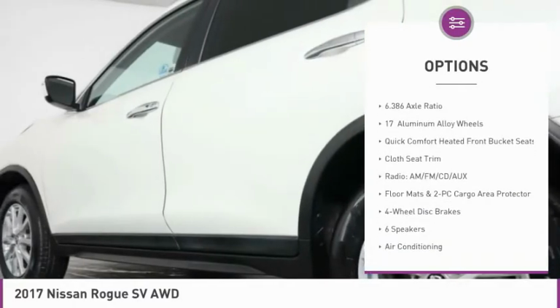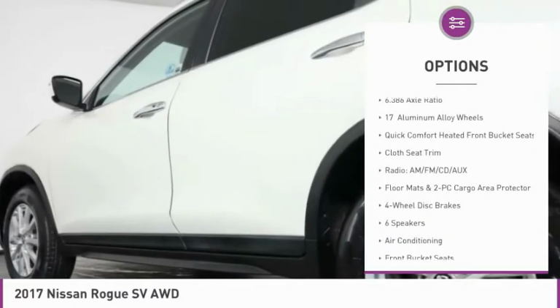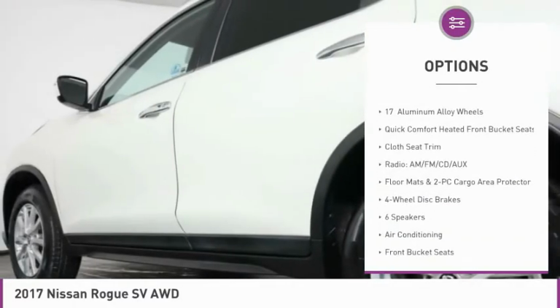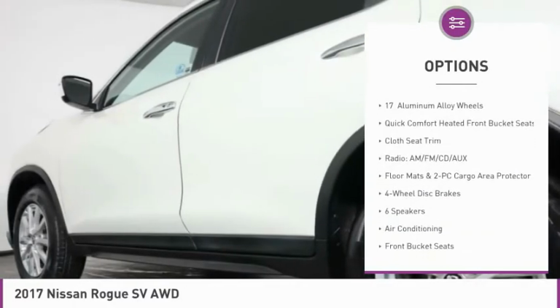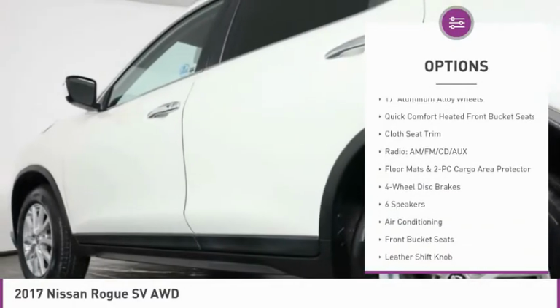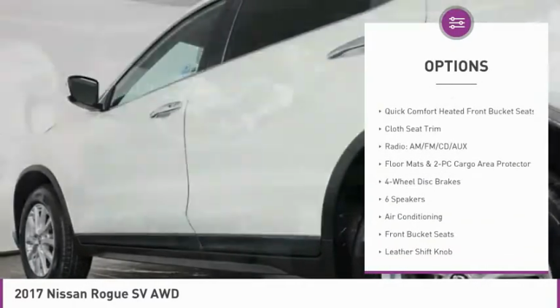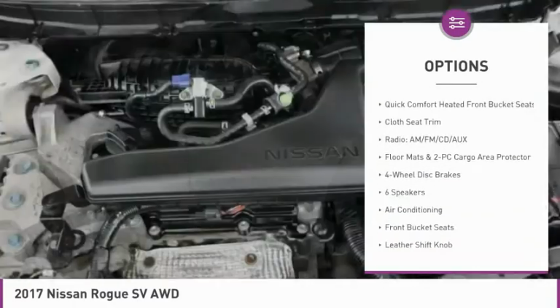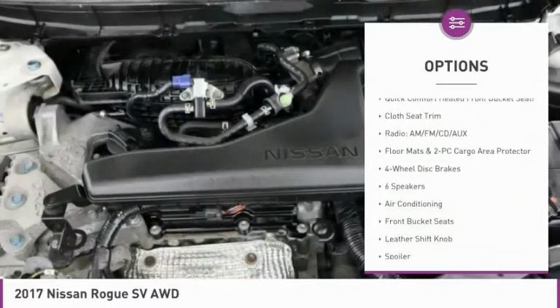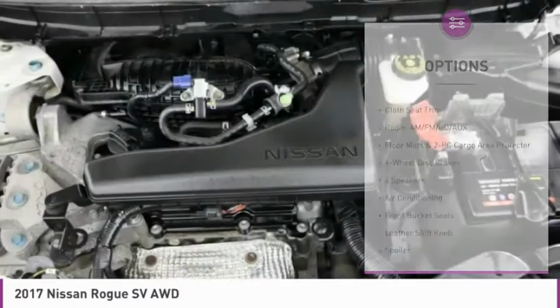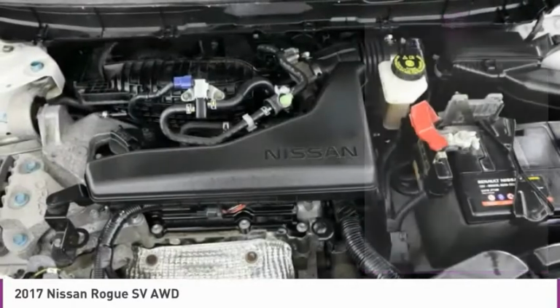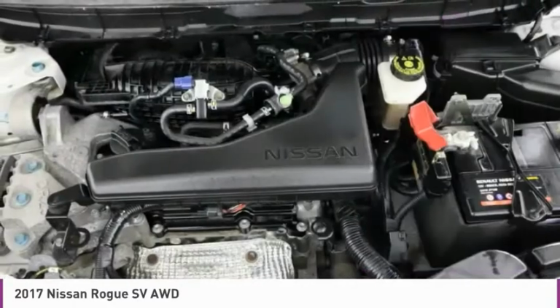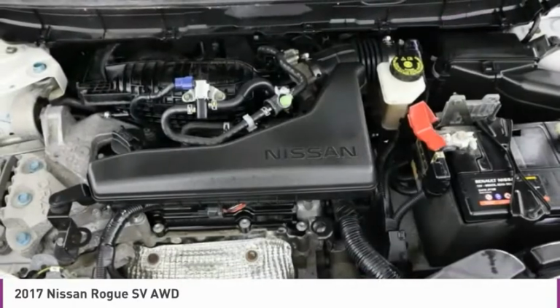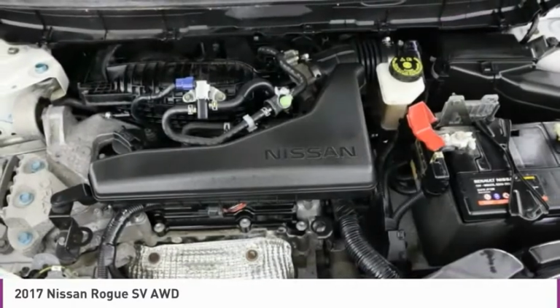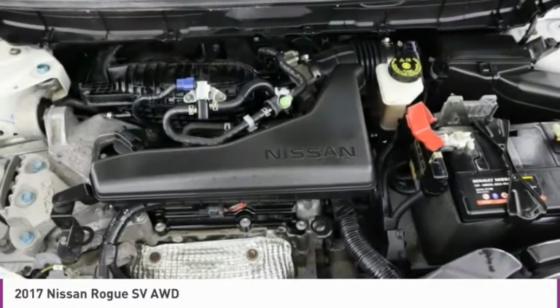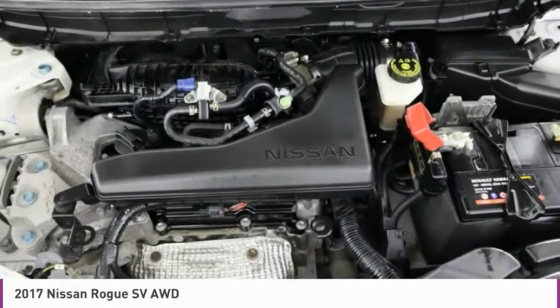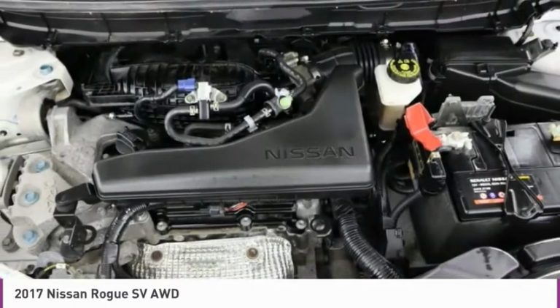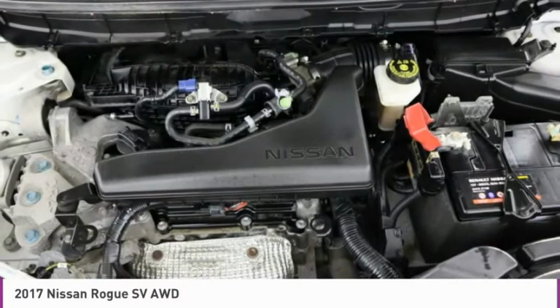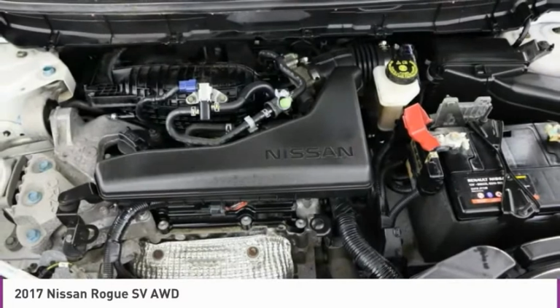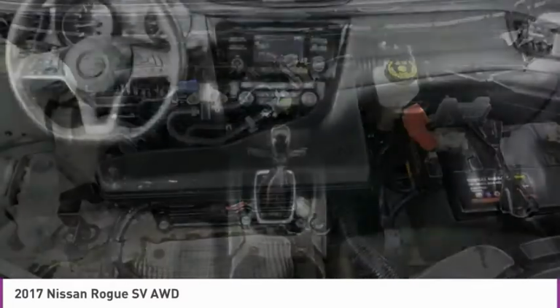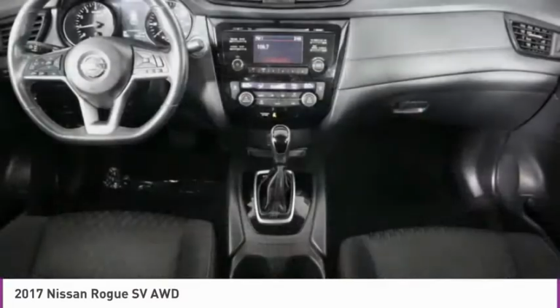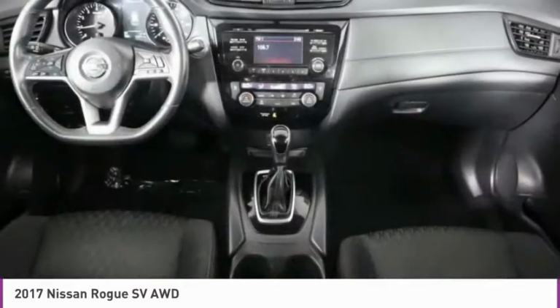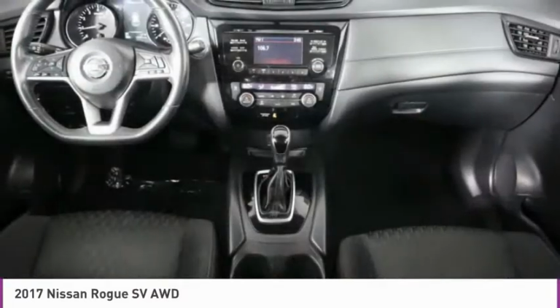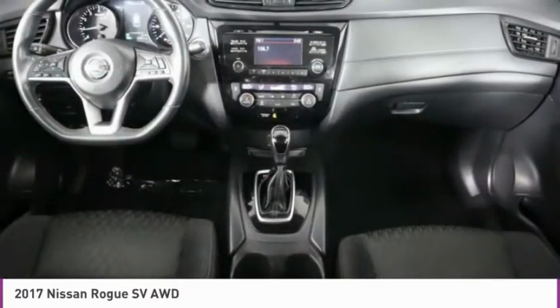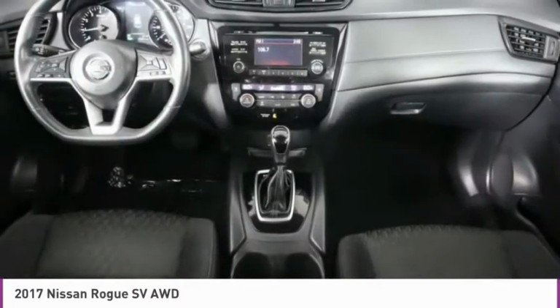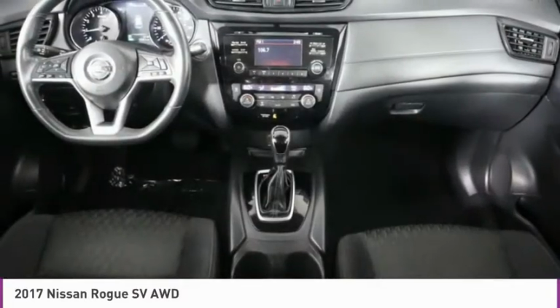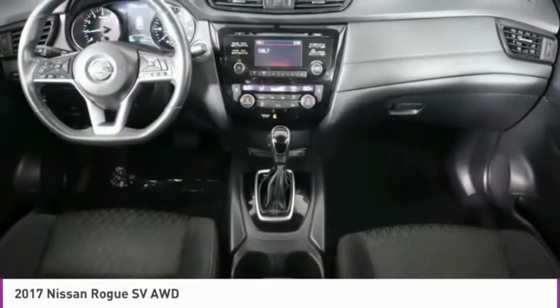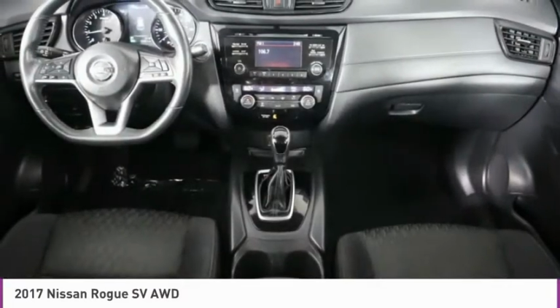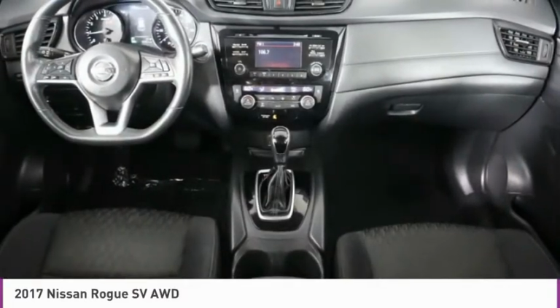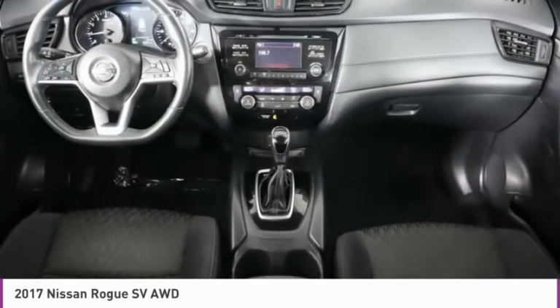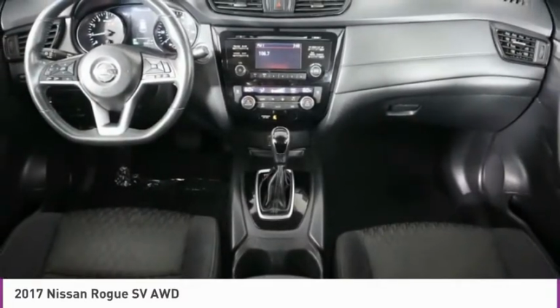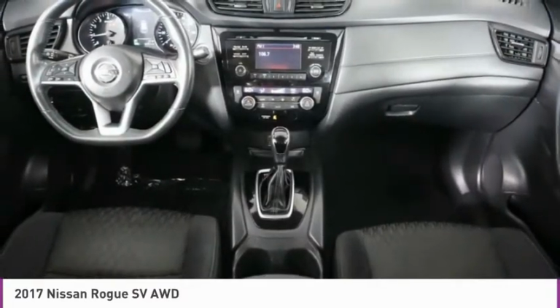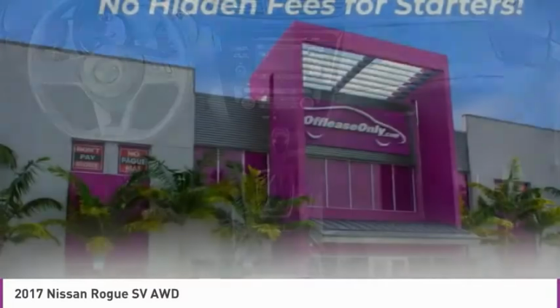Rear window defroster, heated front seats, low tire pressure warning, power windows, power steering, tachometer. Come see the car for yourself.